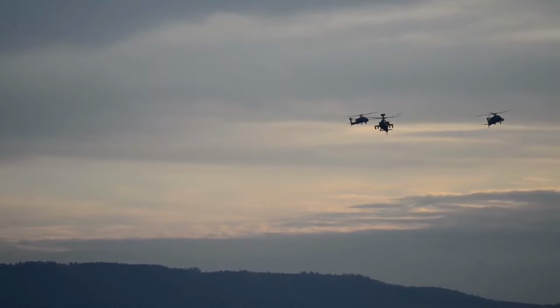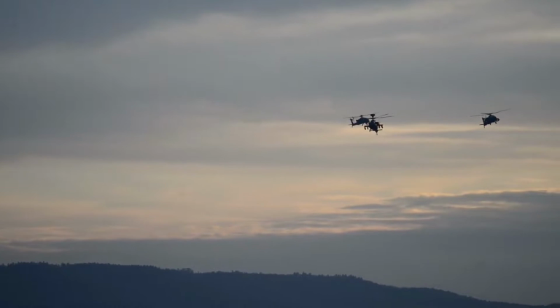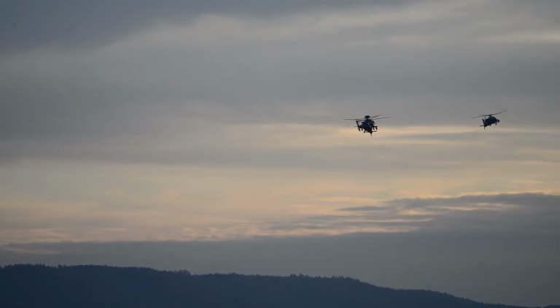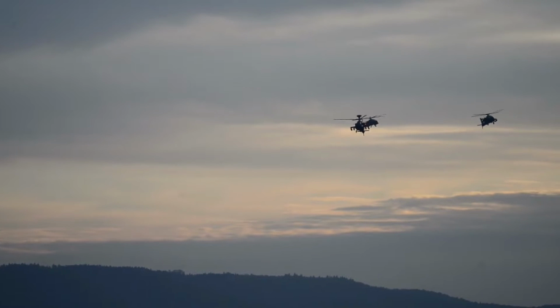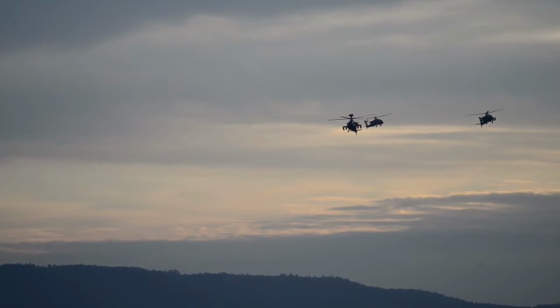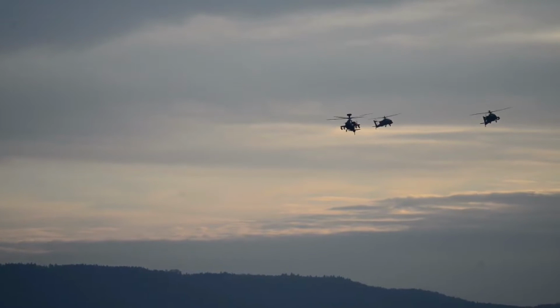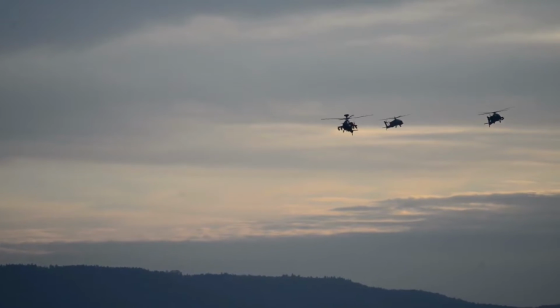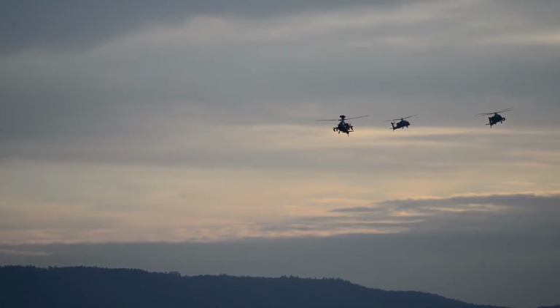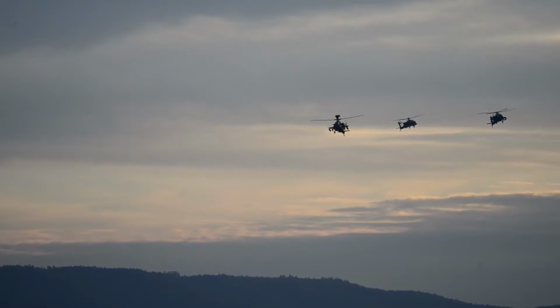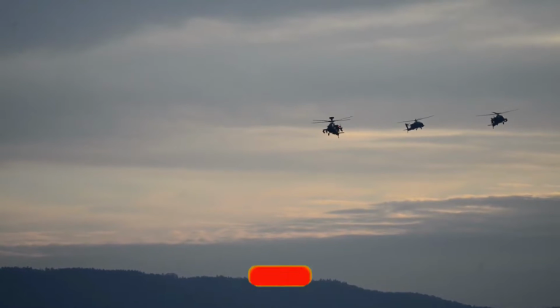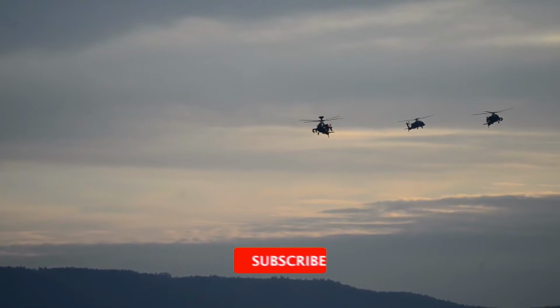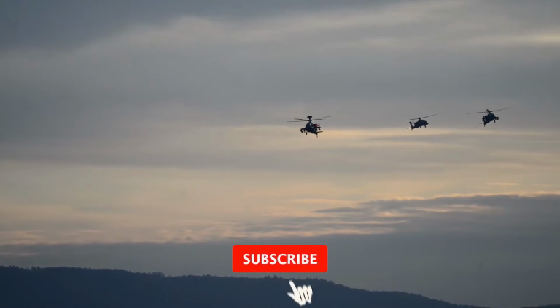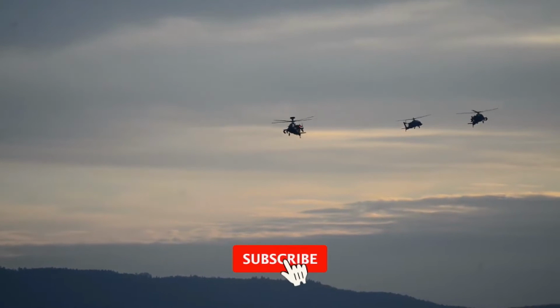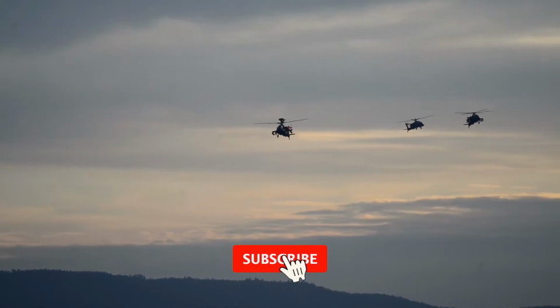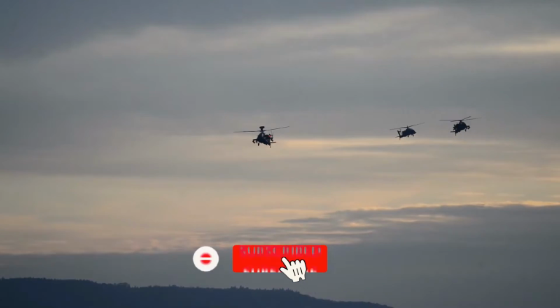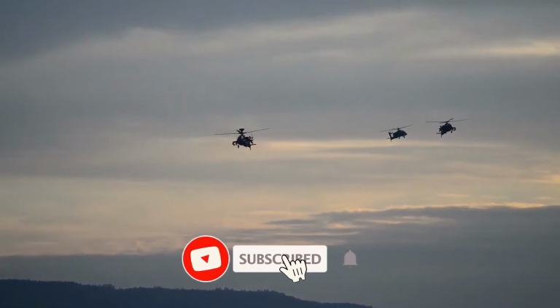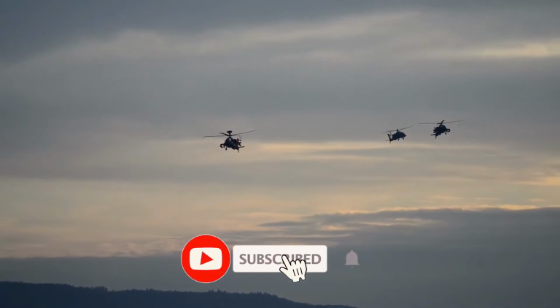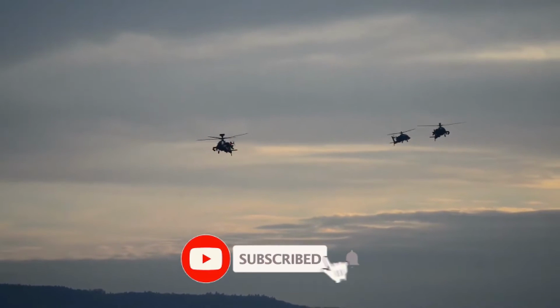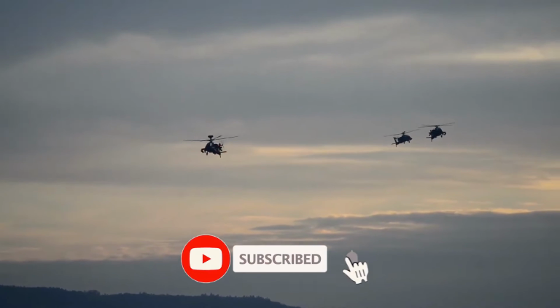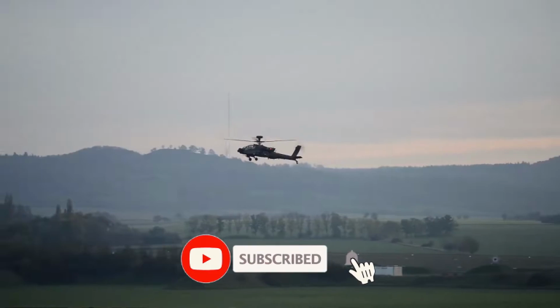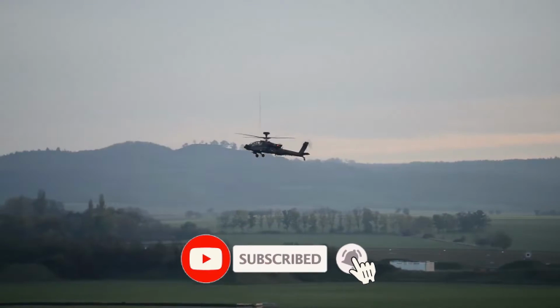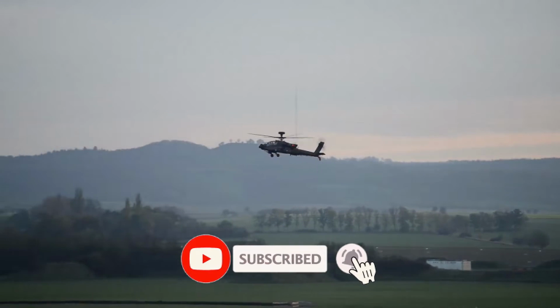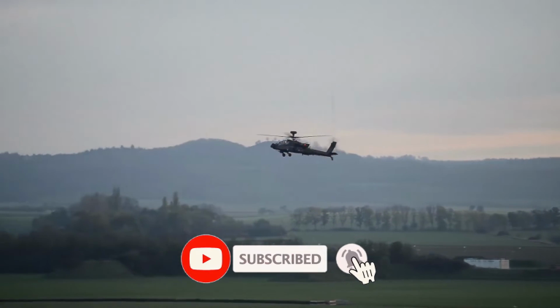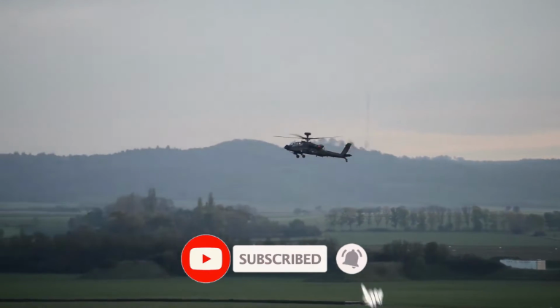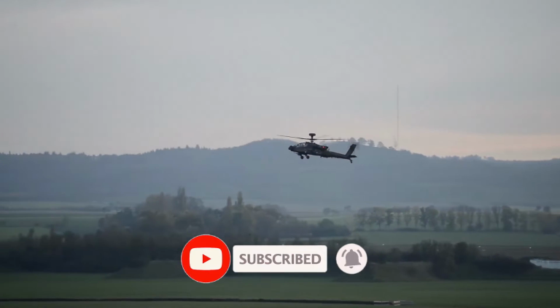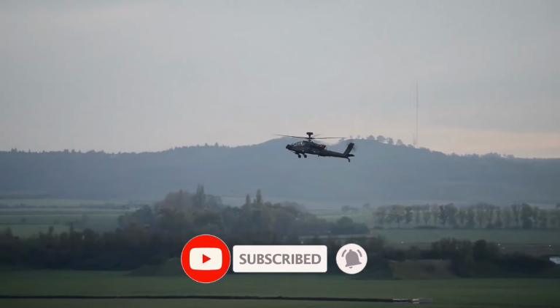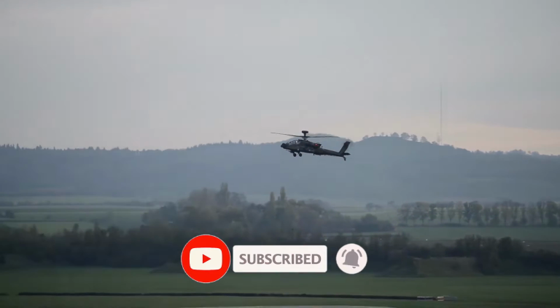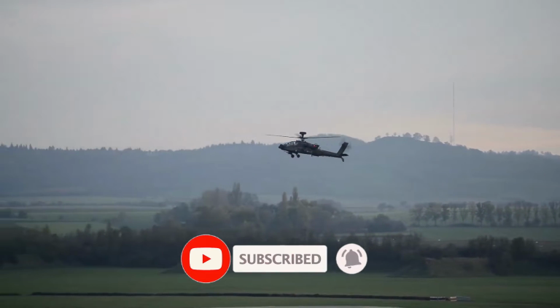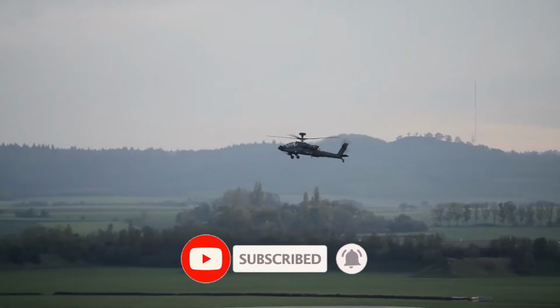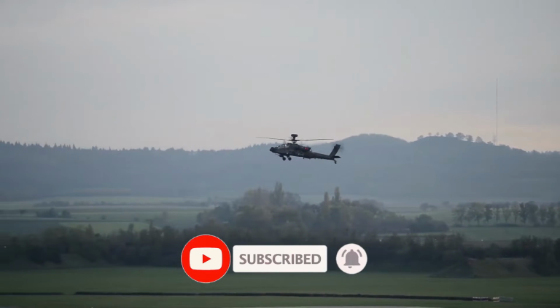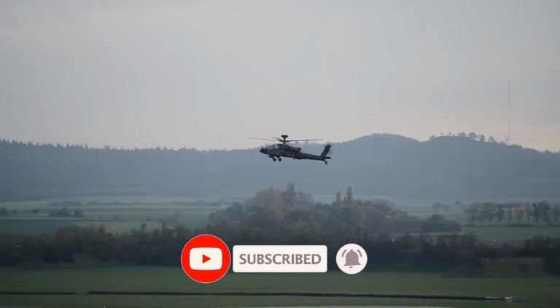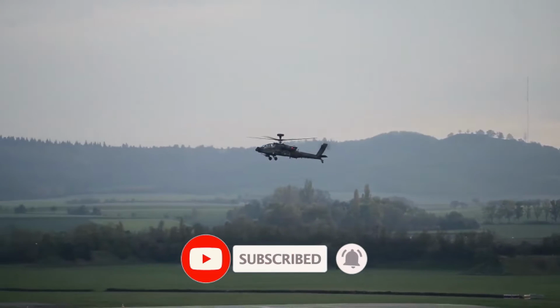Here's a quick reminder that you can subscribe for free and like the video so that we can boost the algorithm. Comments are most welcomed.